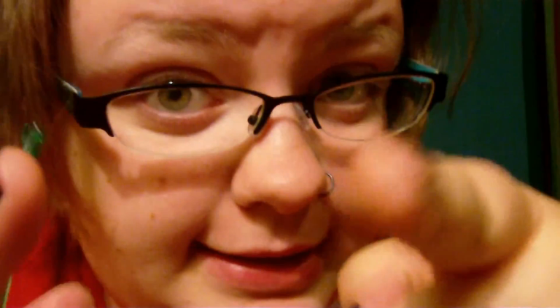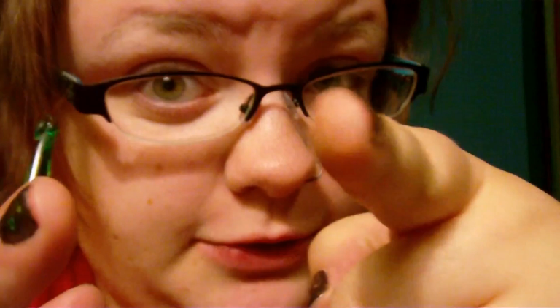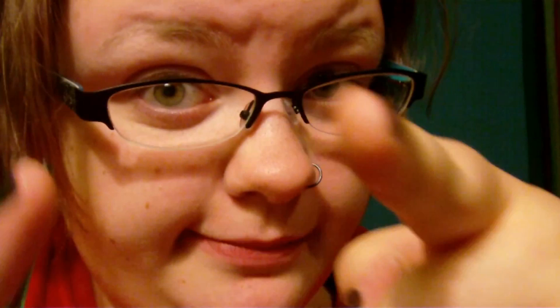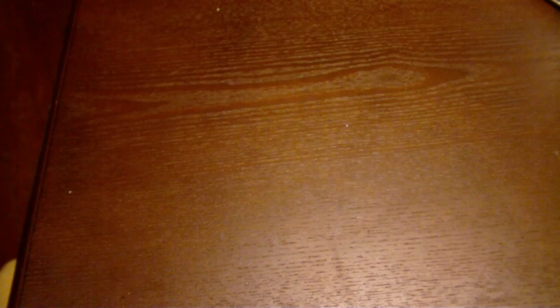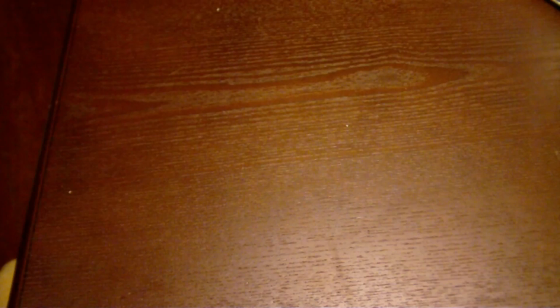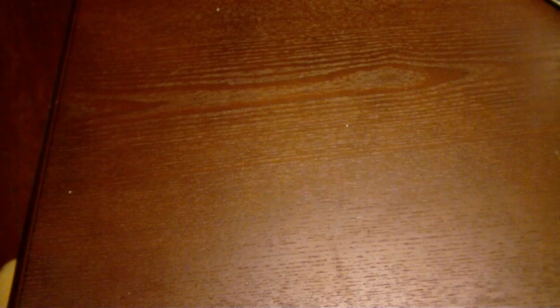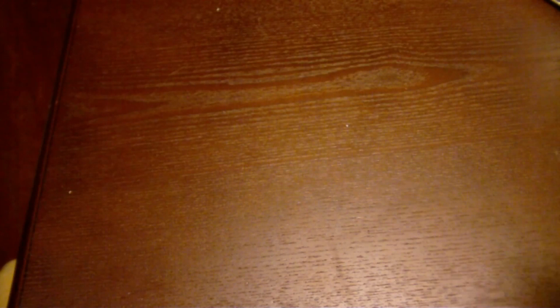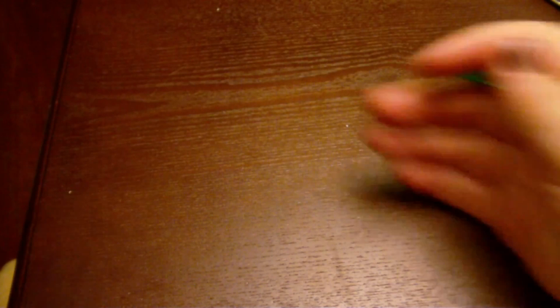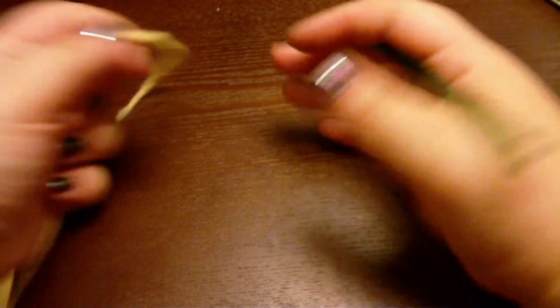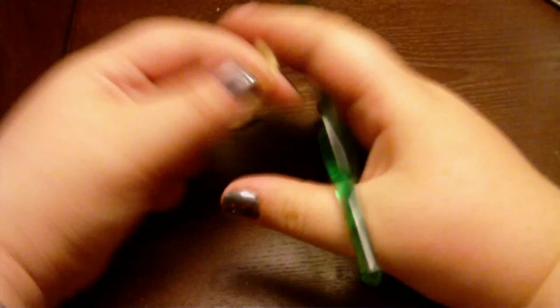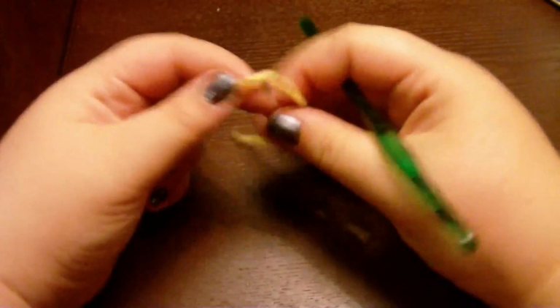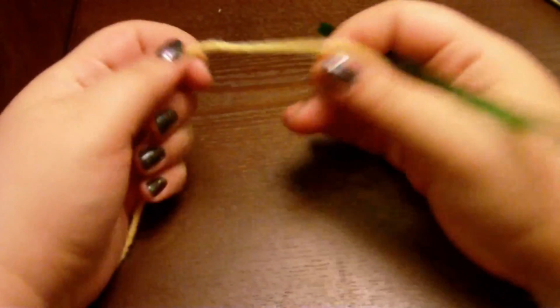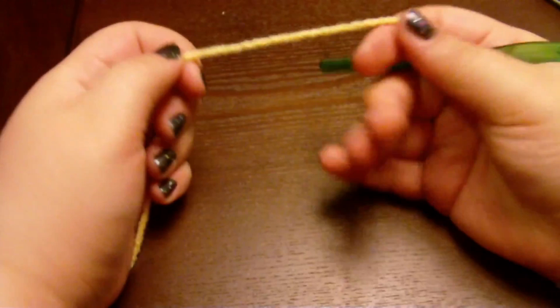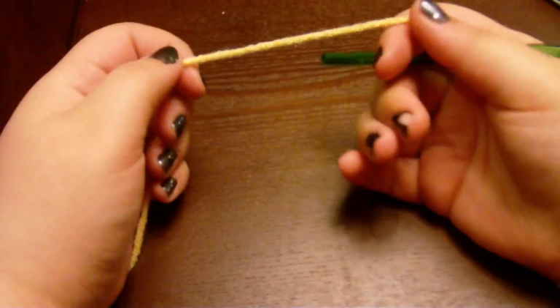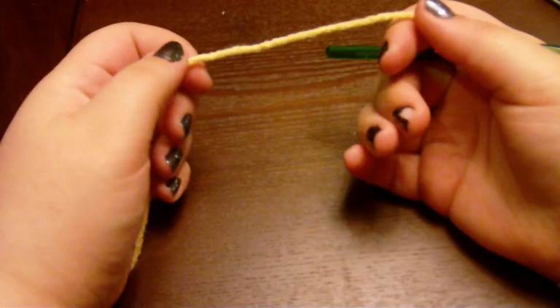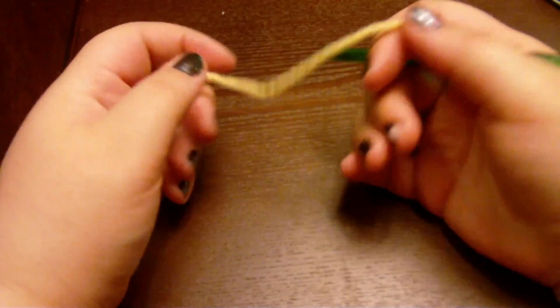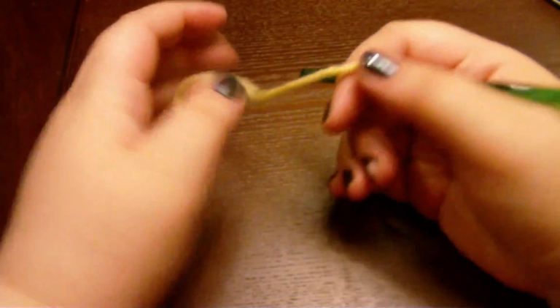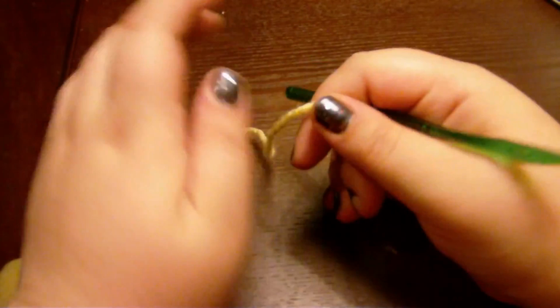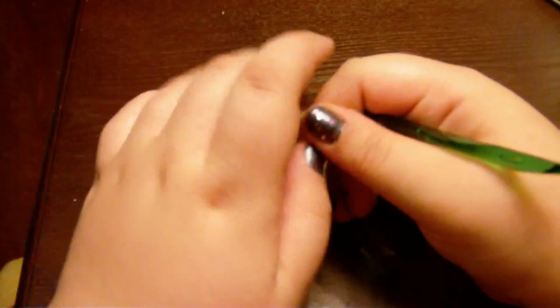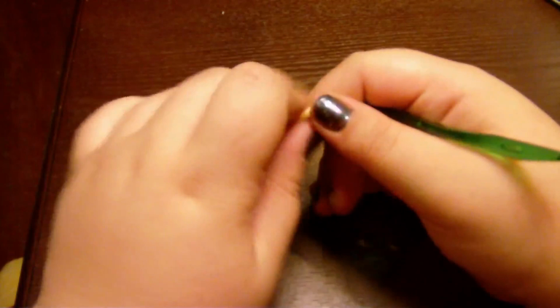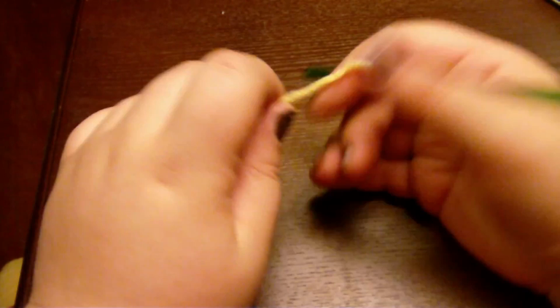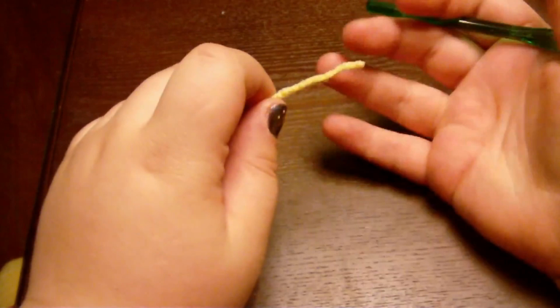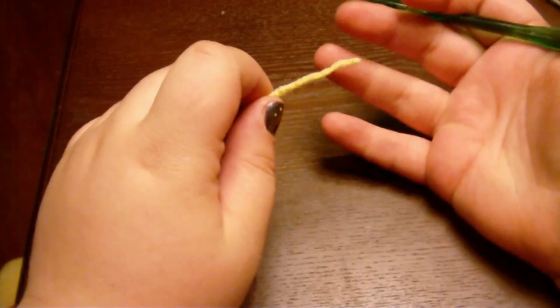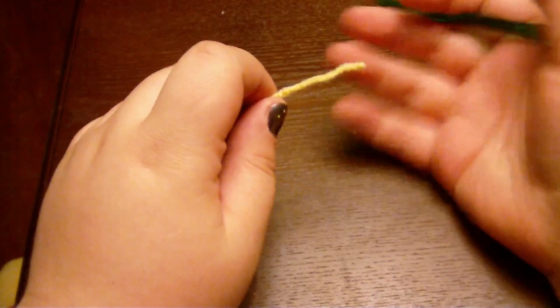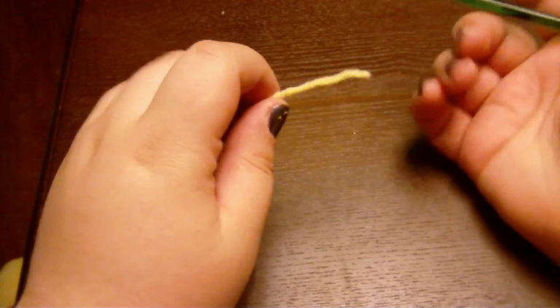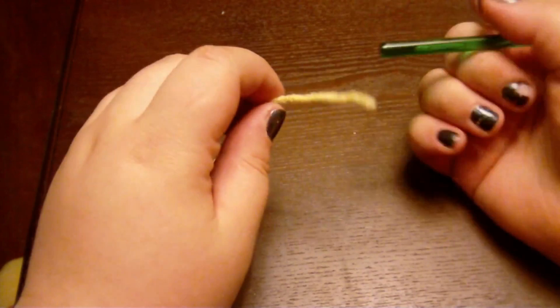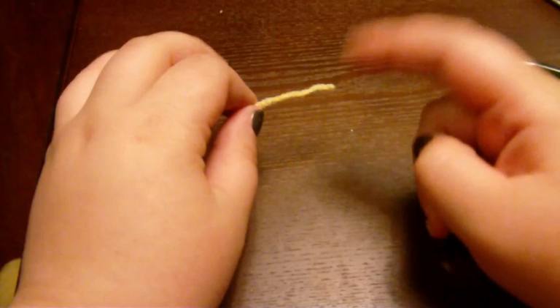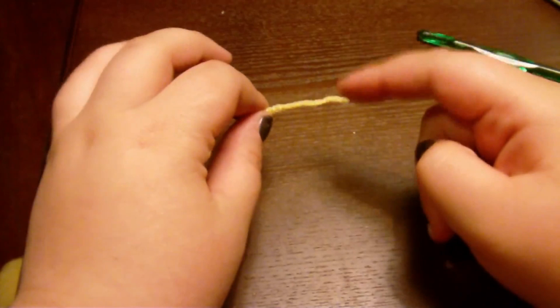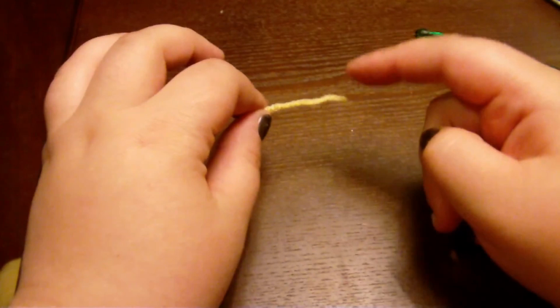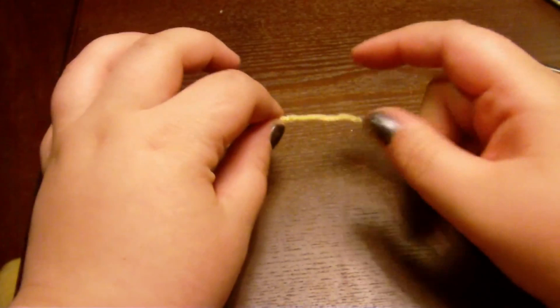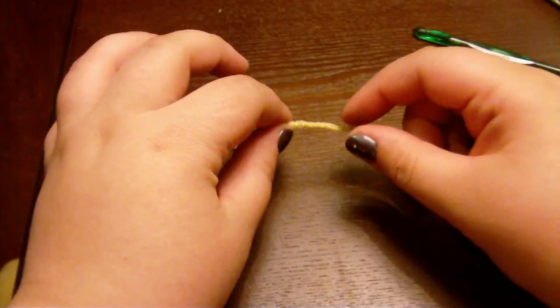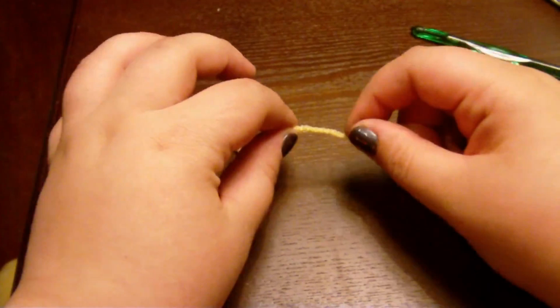Let's get to it. We're going to learn how to chain and single crochet, so I've got to go quick. And yarn right here.